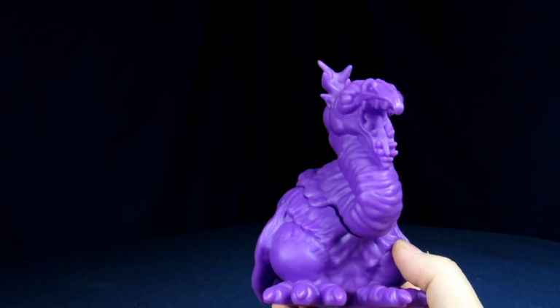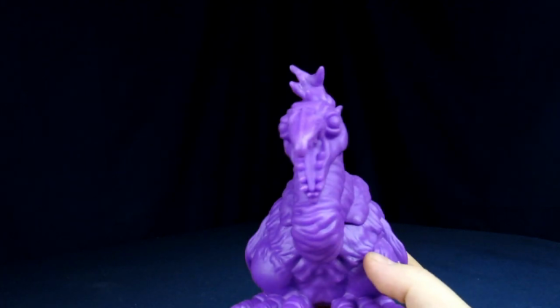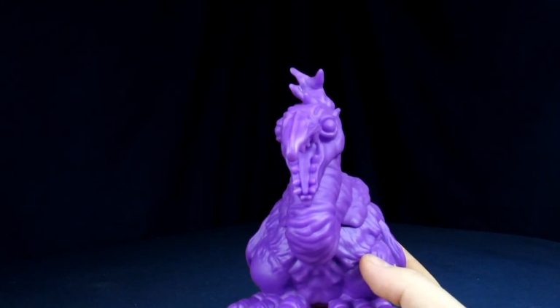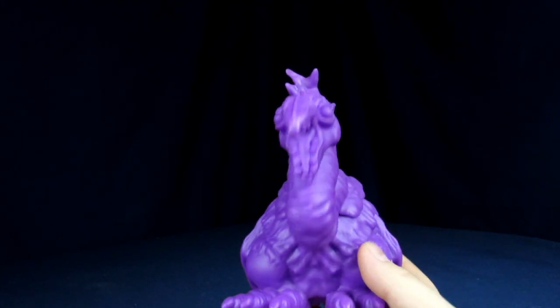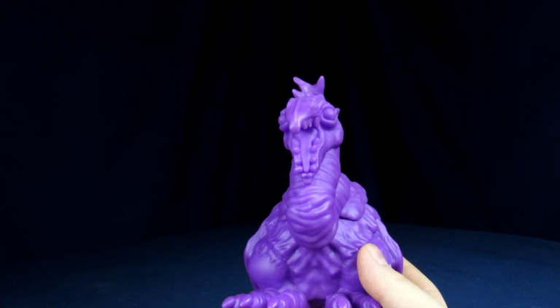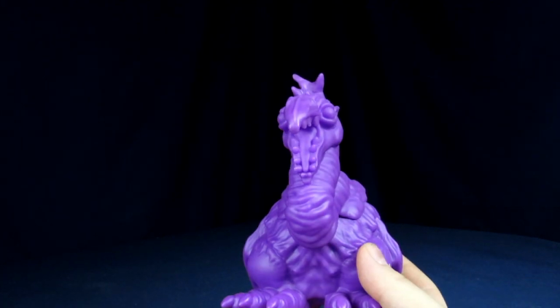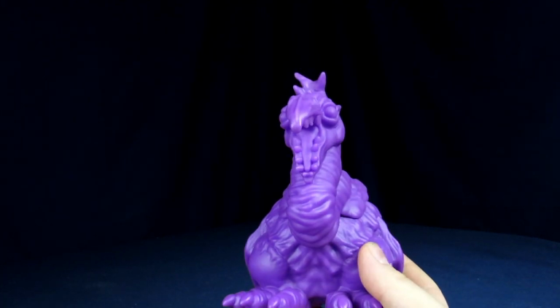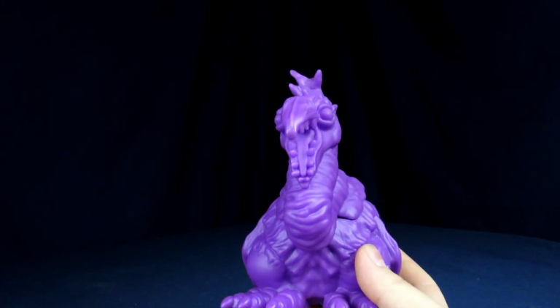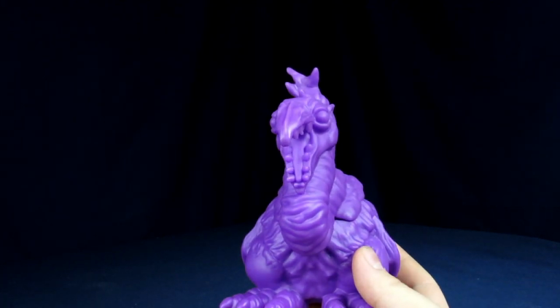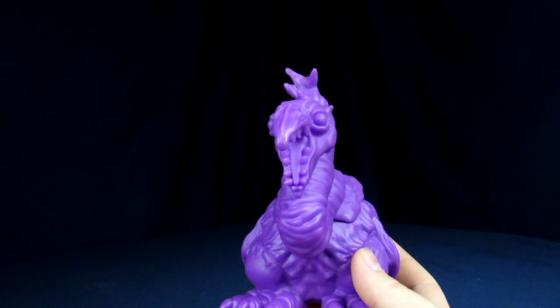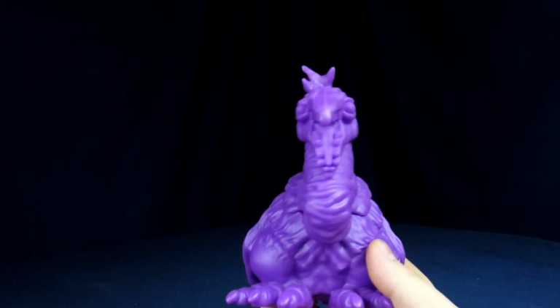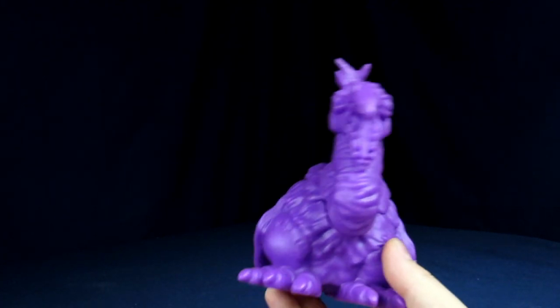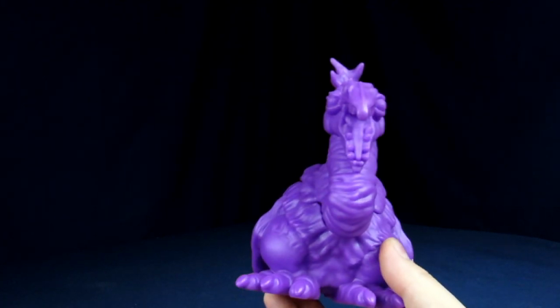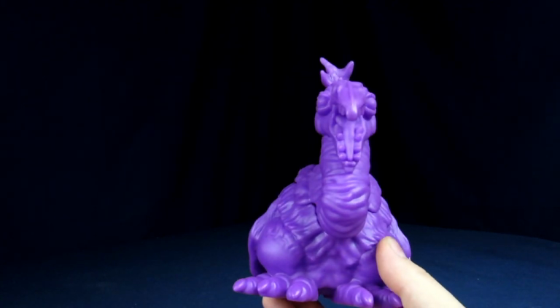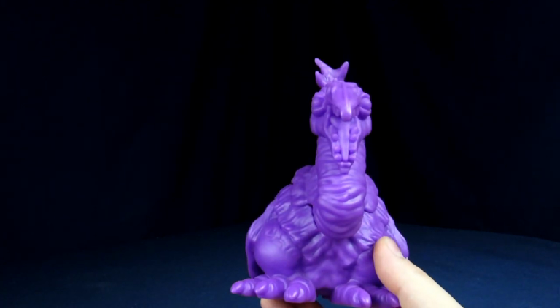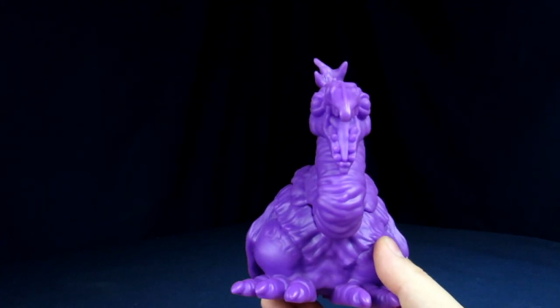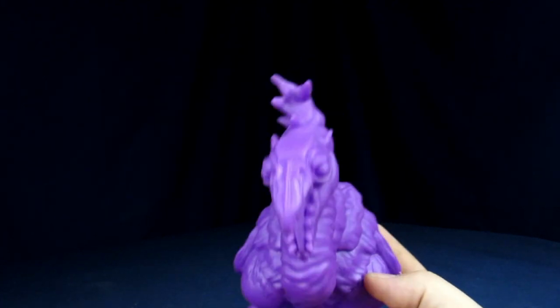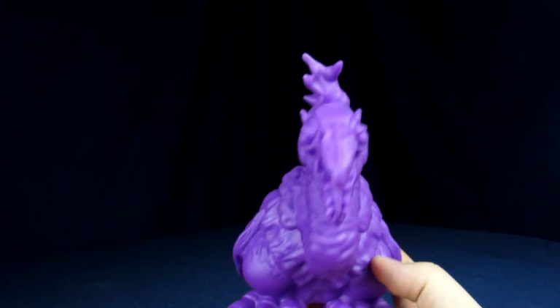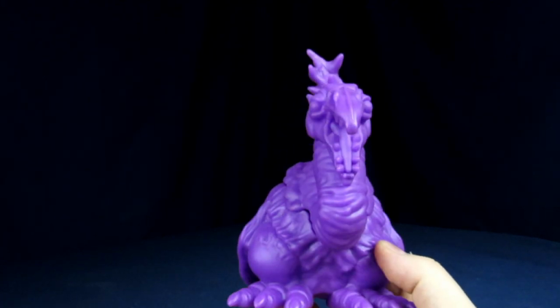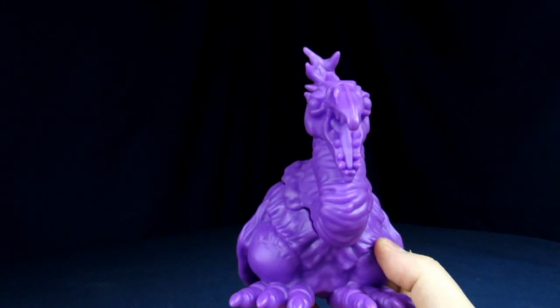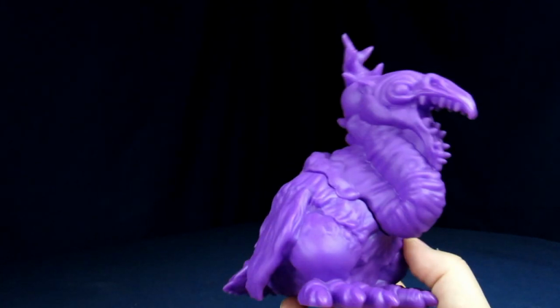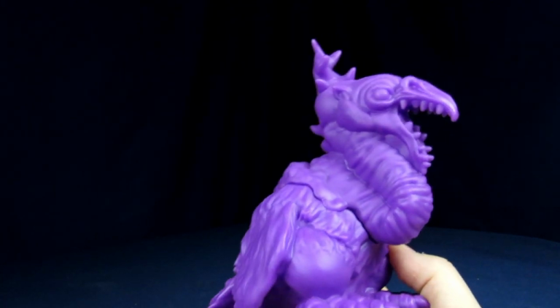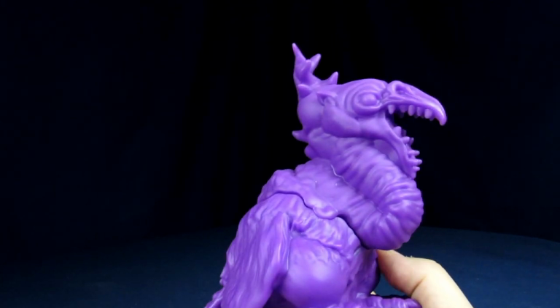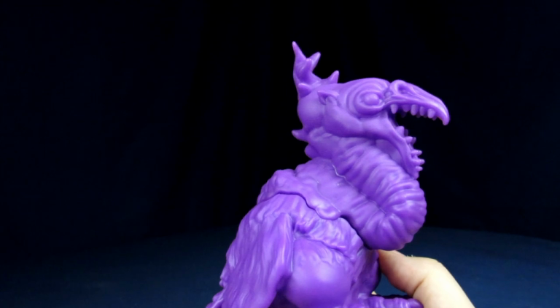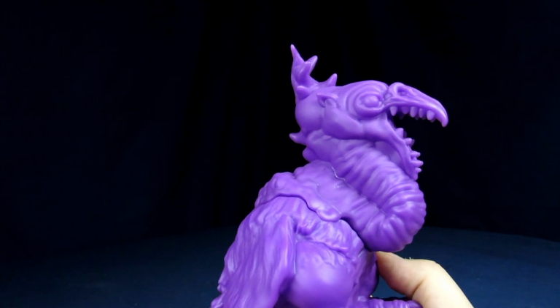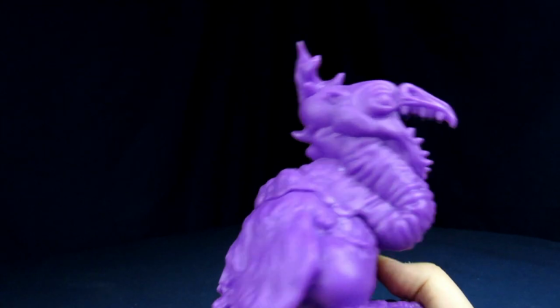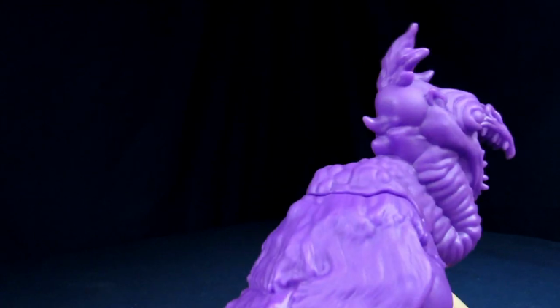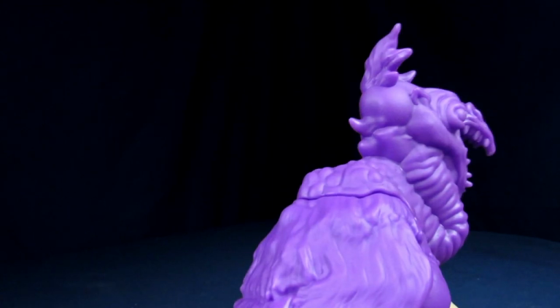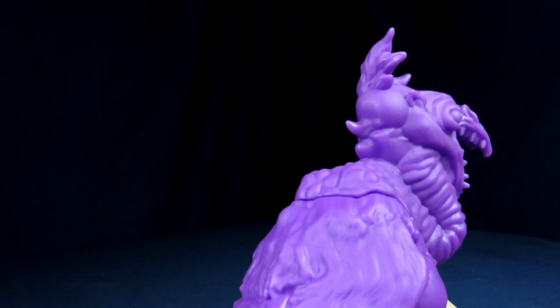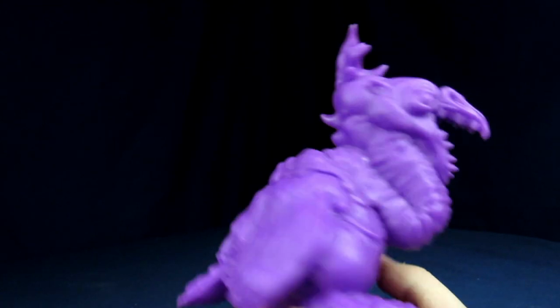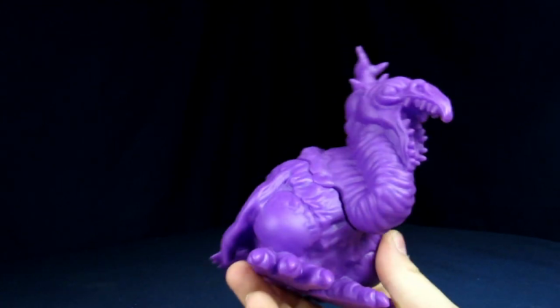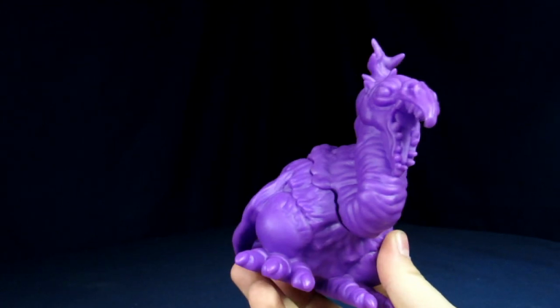Moving on to articulation — there is none. Zero. And he's purple all the time.